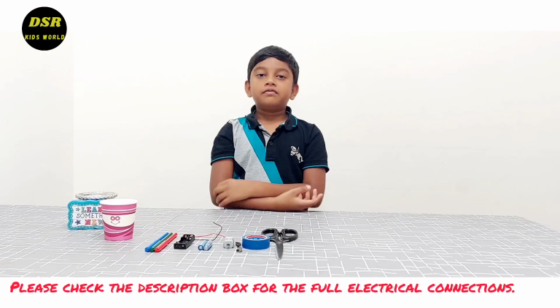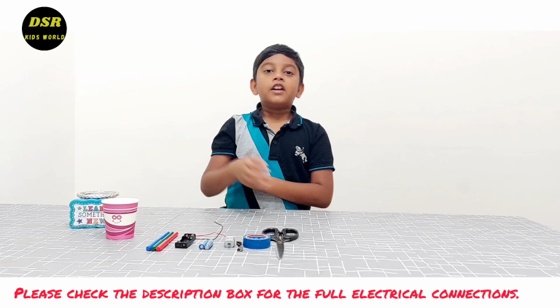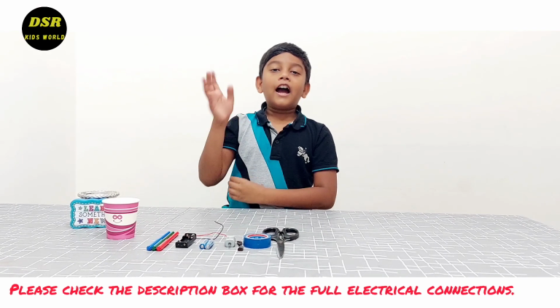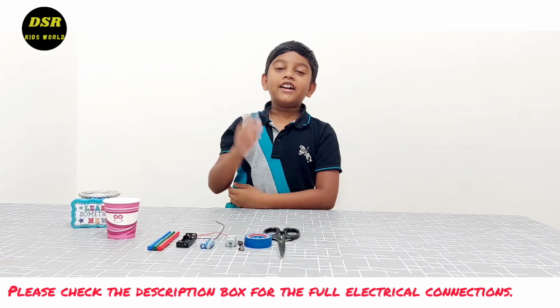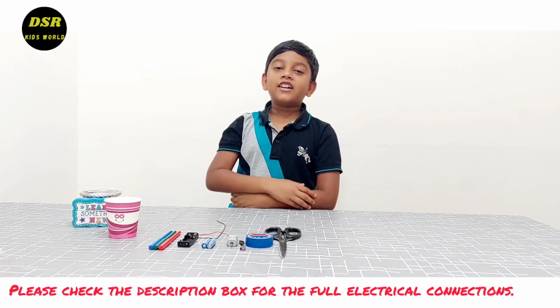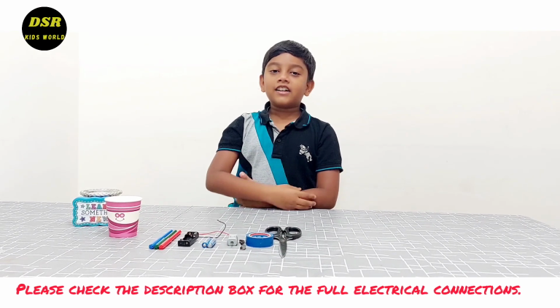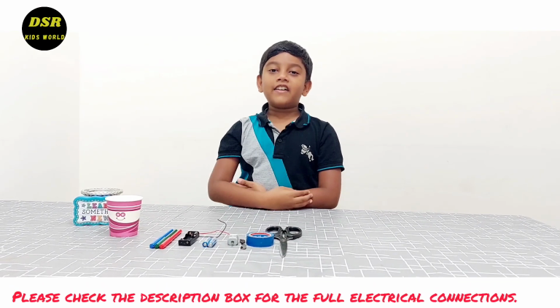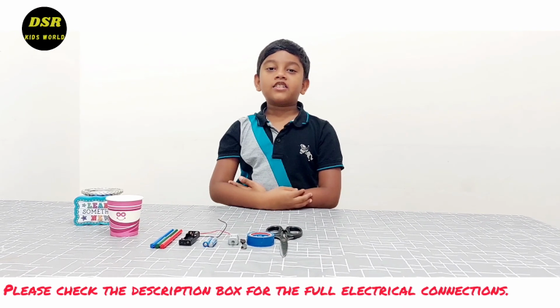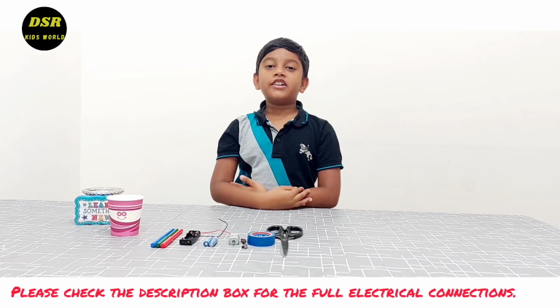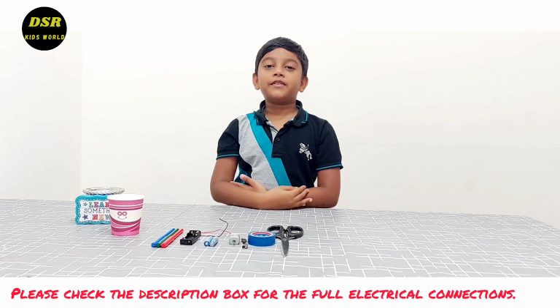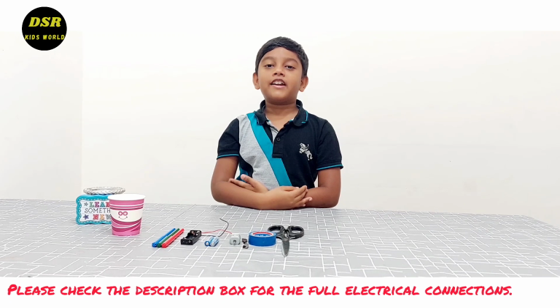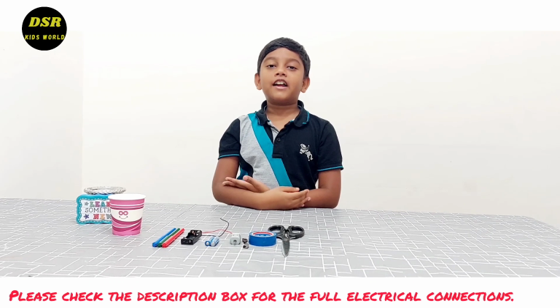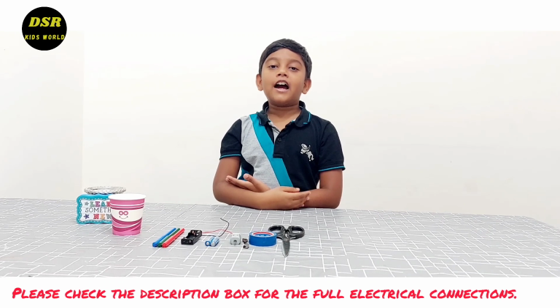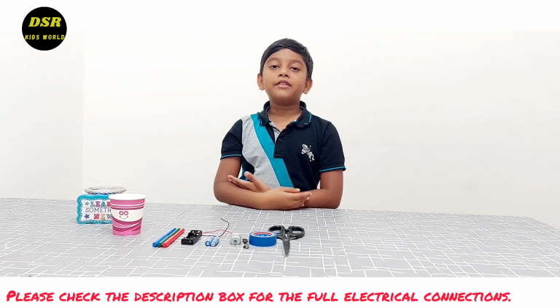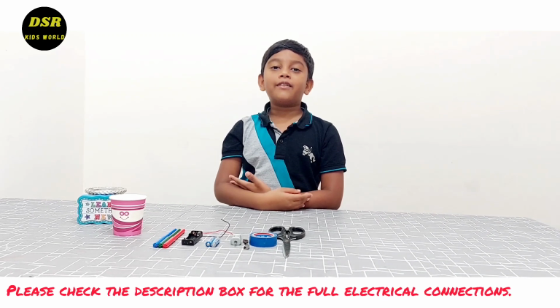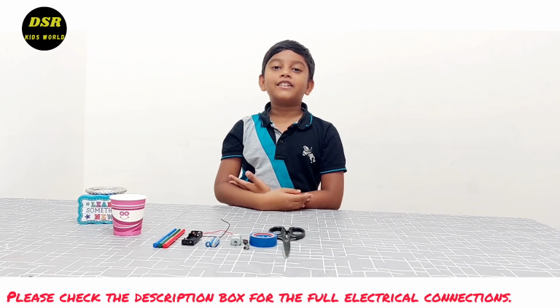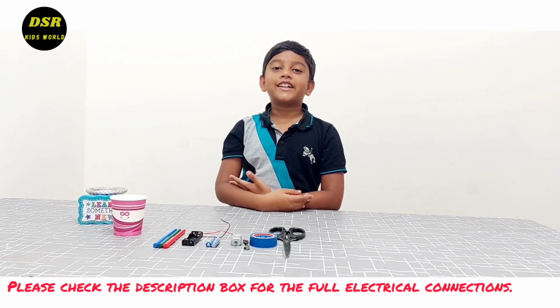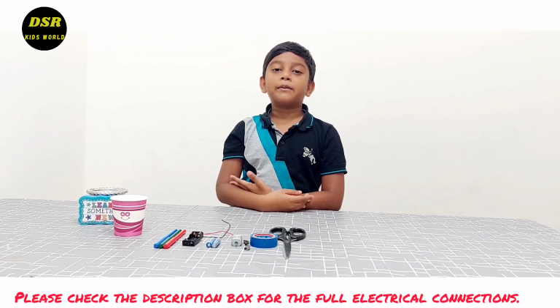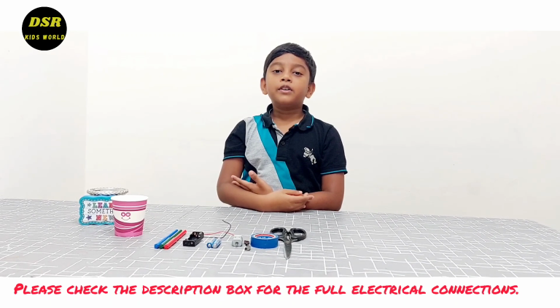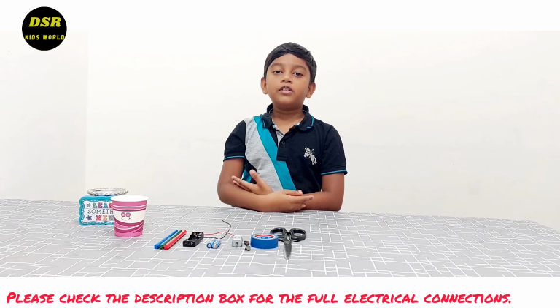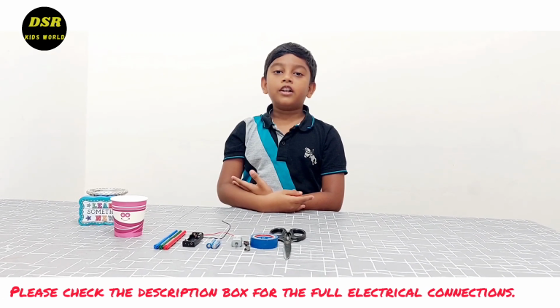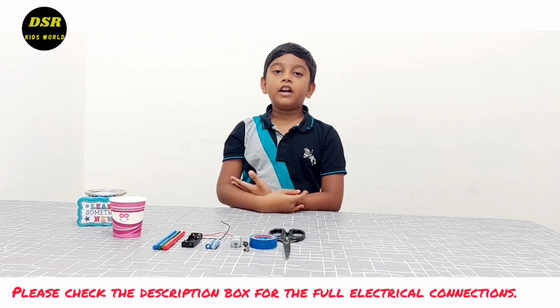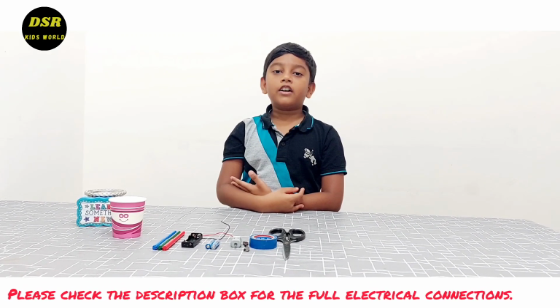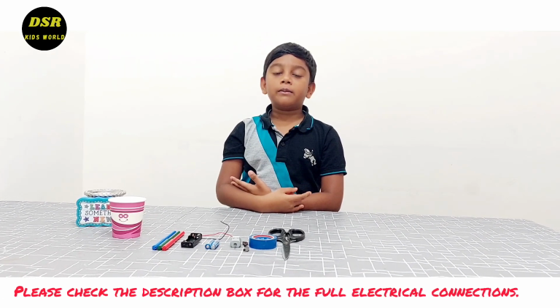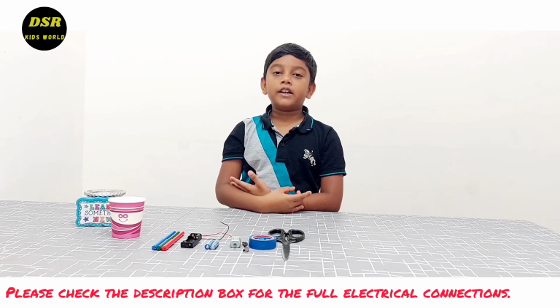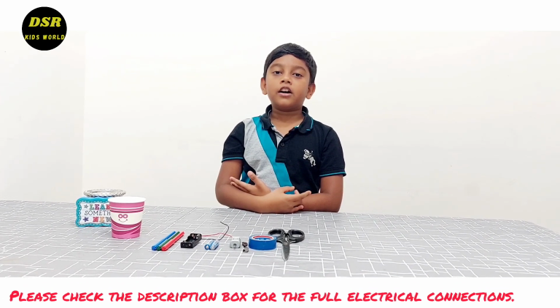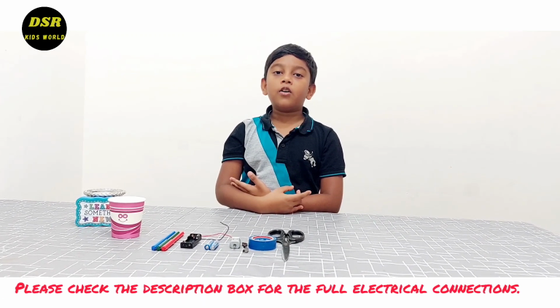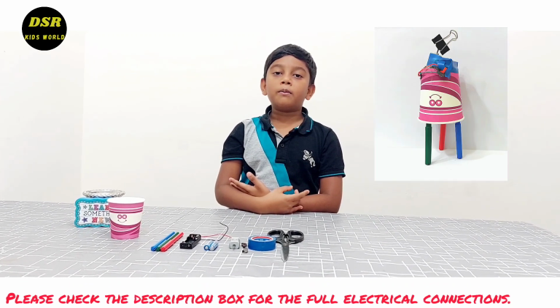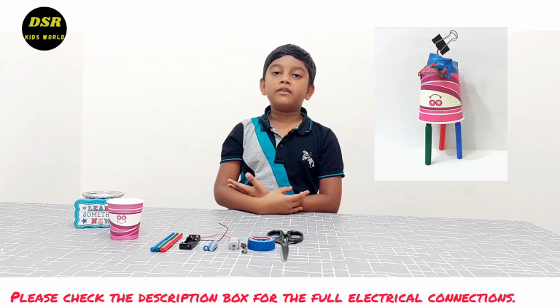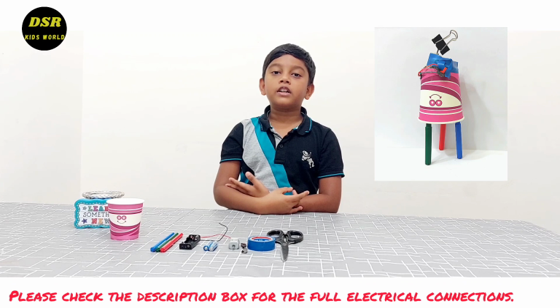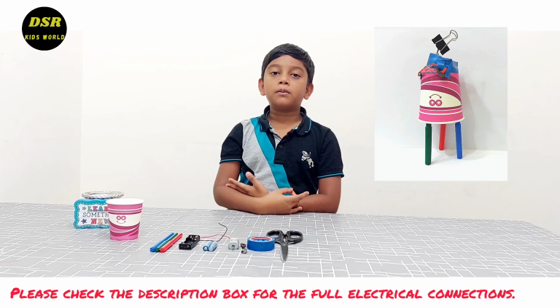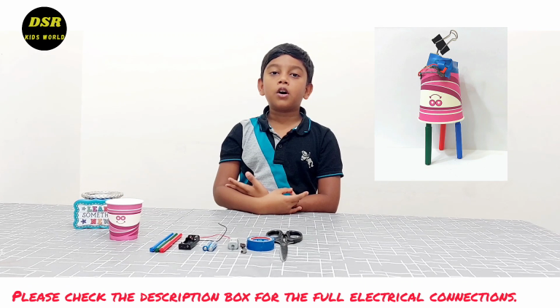Hi all, welcome back to our YouTube channel. I am Samuel Jacob. Today we are going to make a homemade wiggle board.